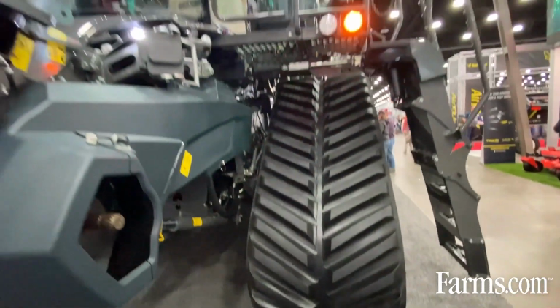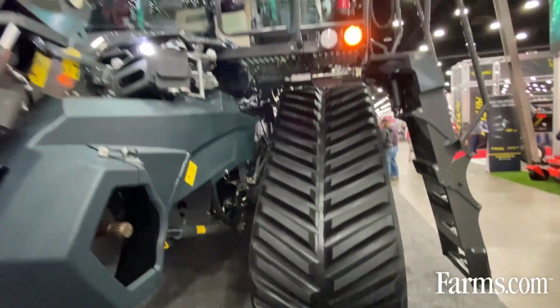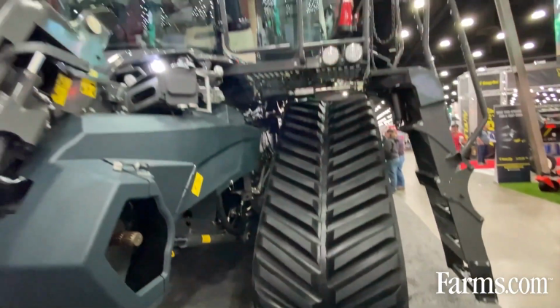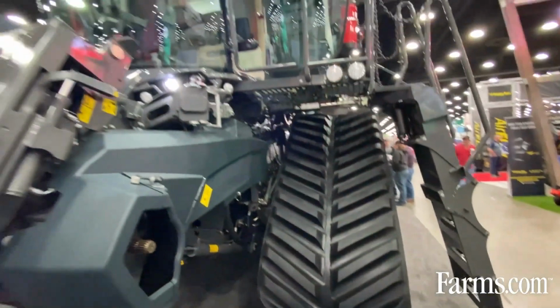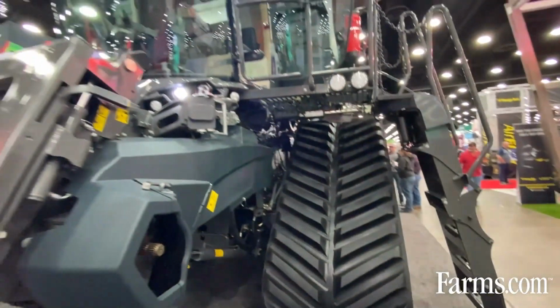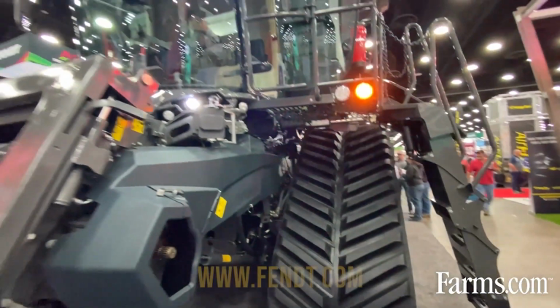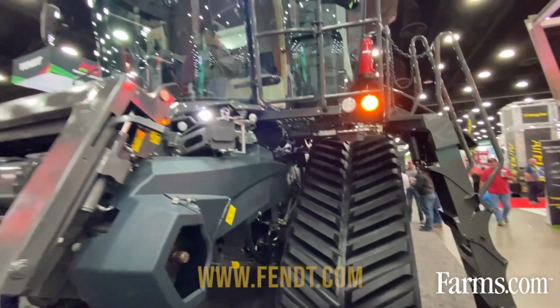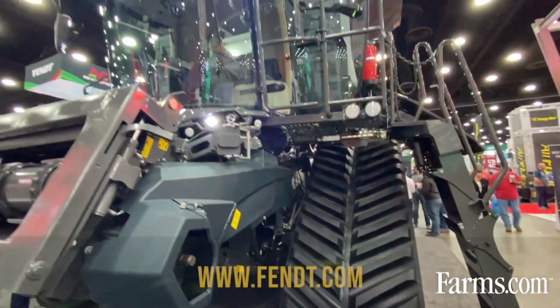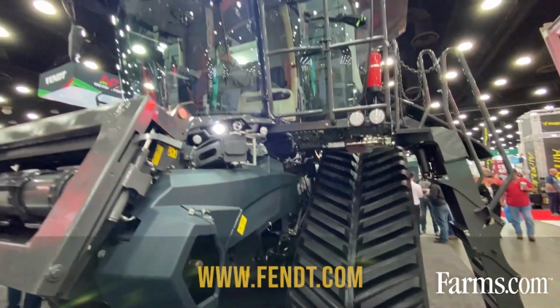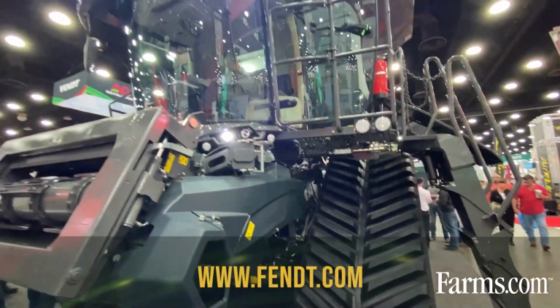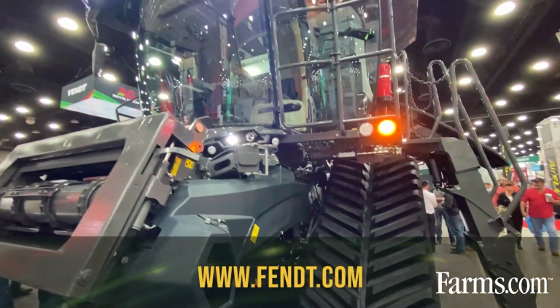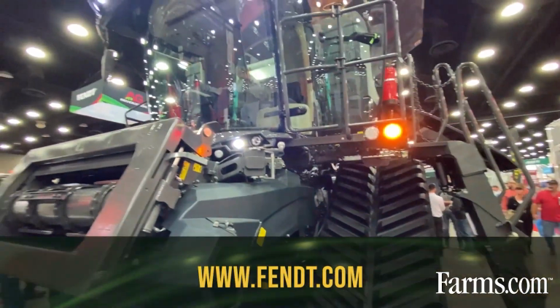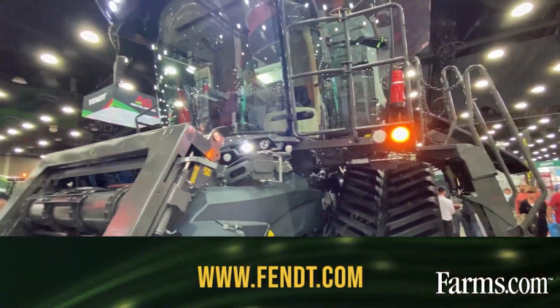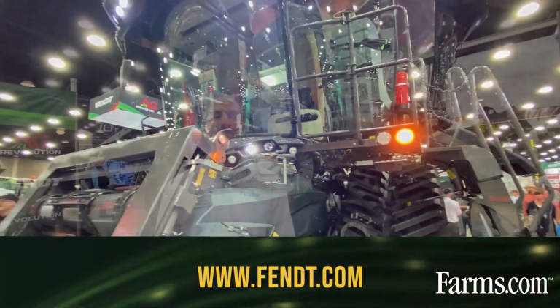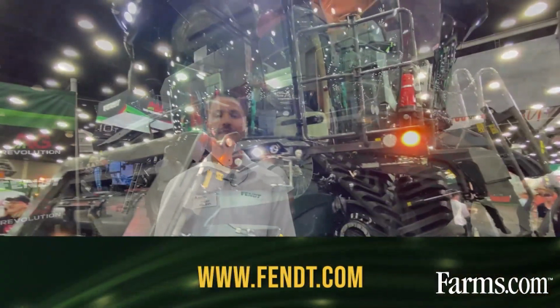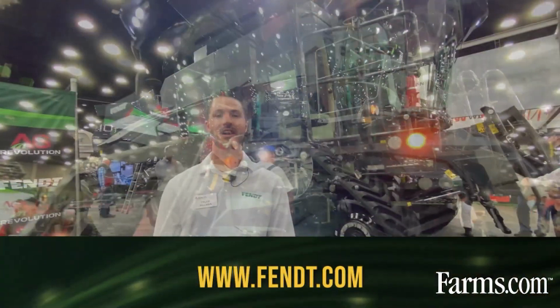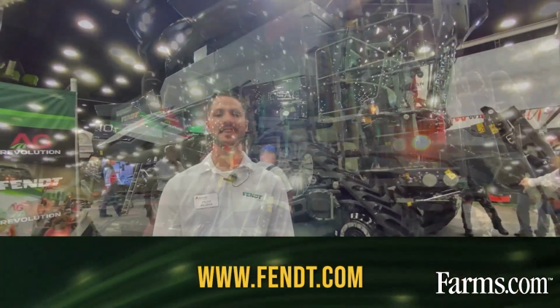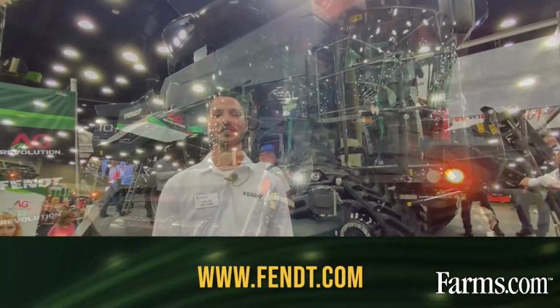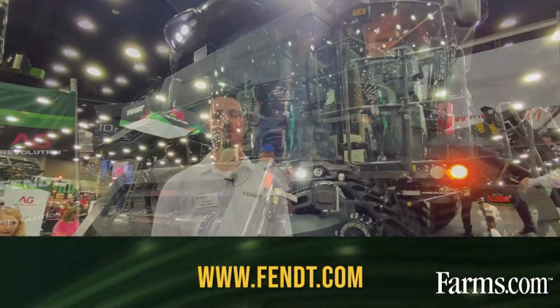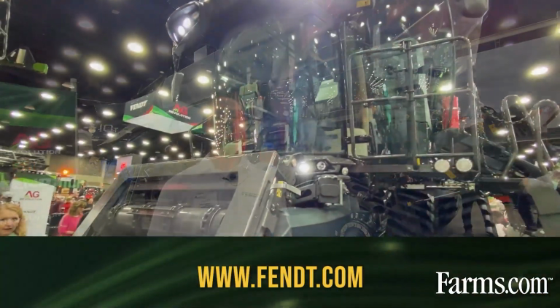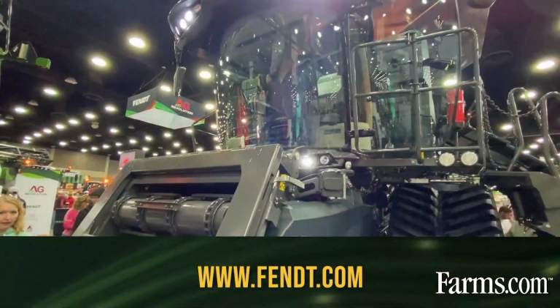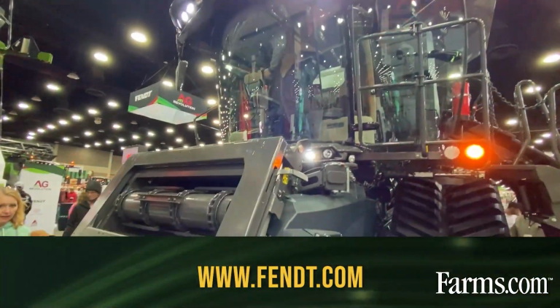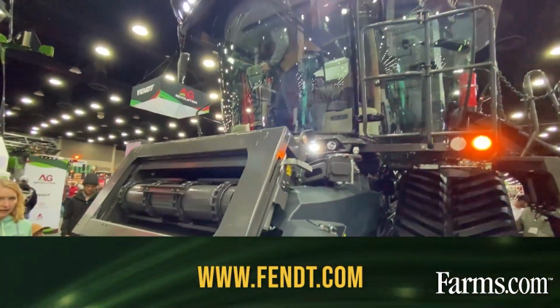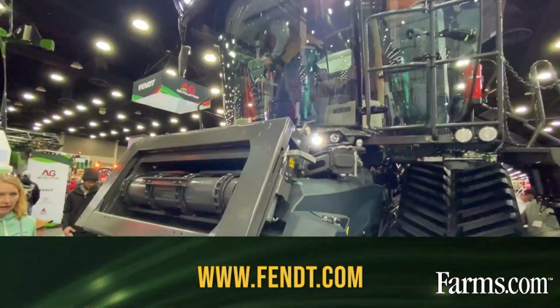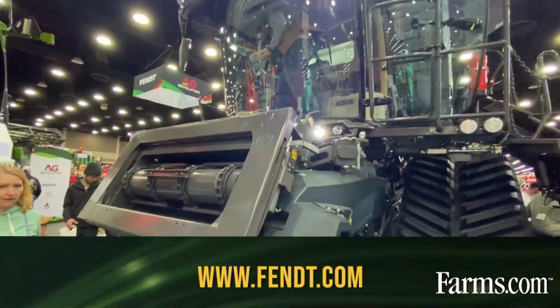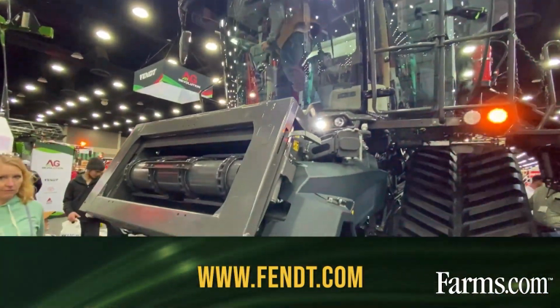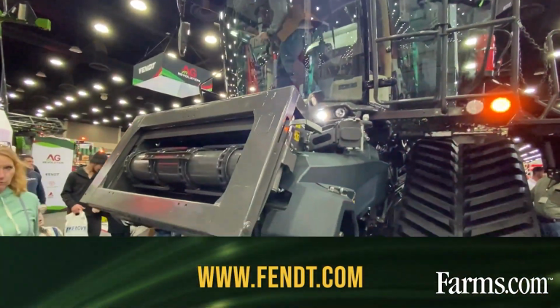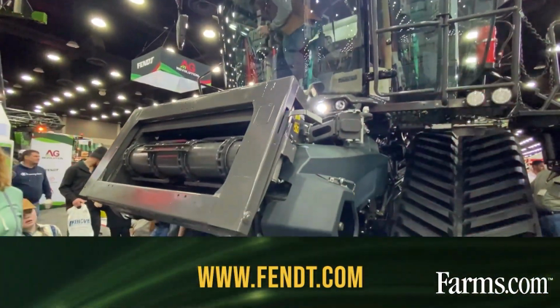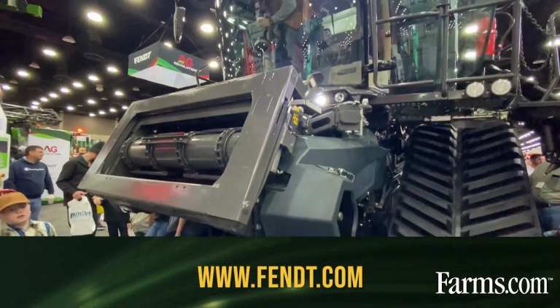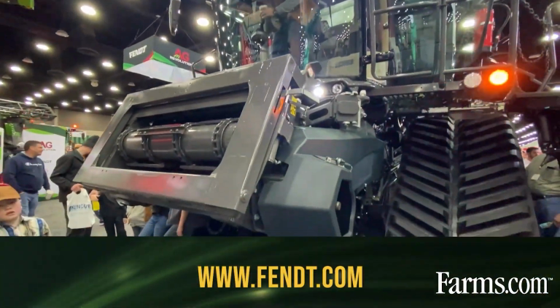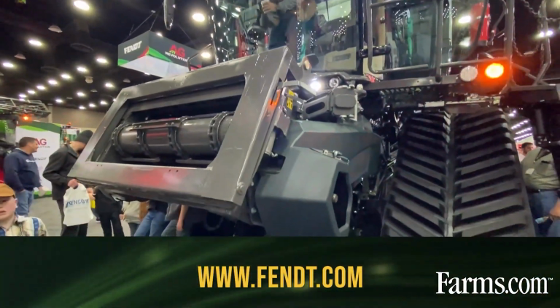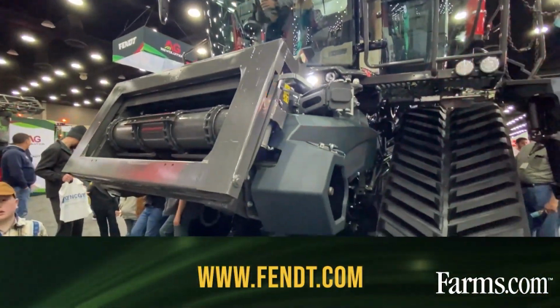For more information on the Ideal Combine, please contact your local dealer or visit Fint.com.